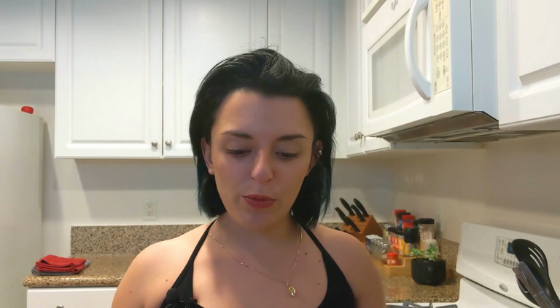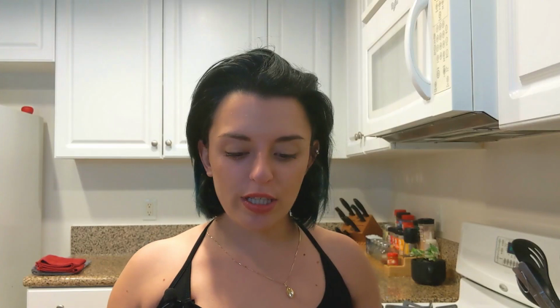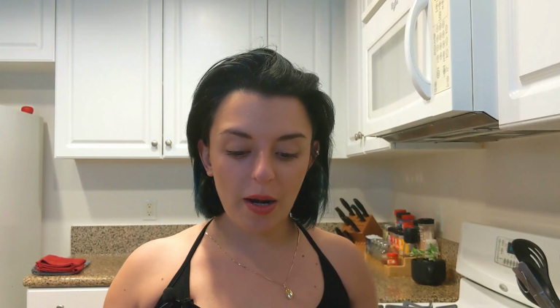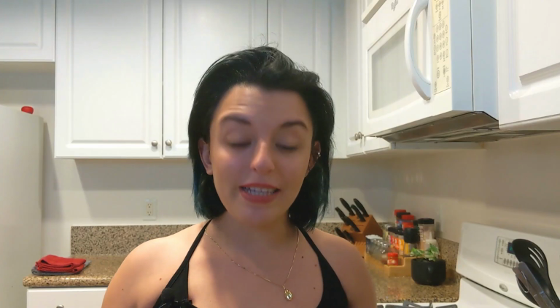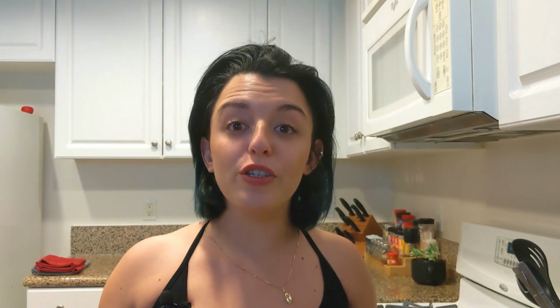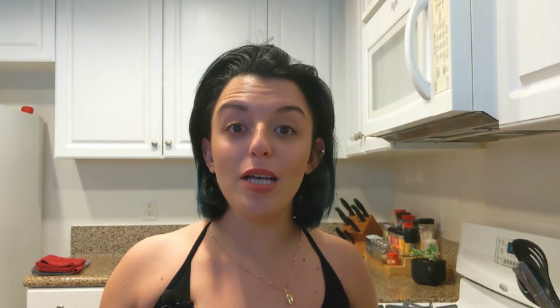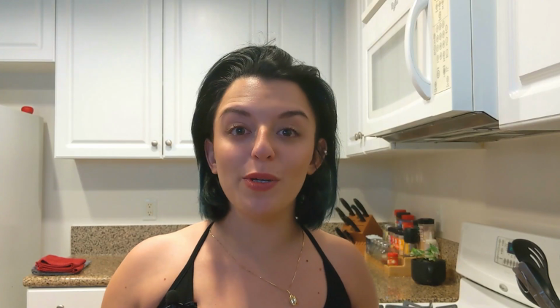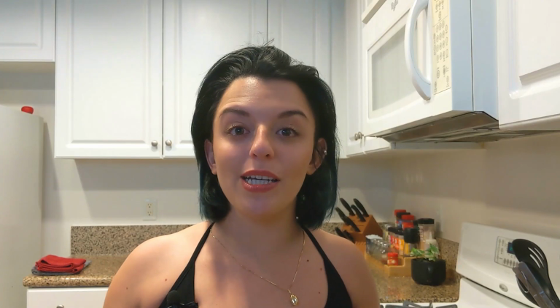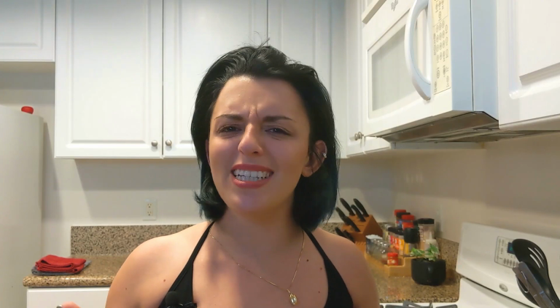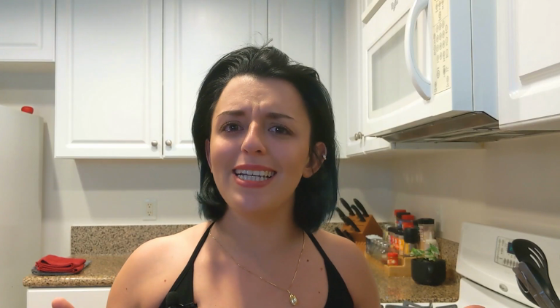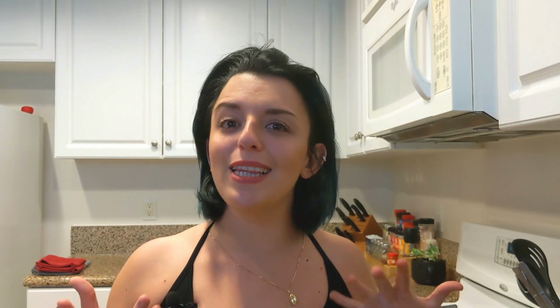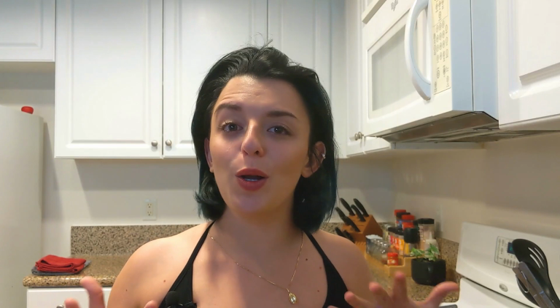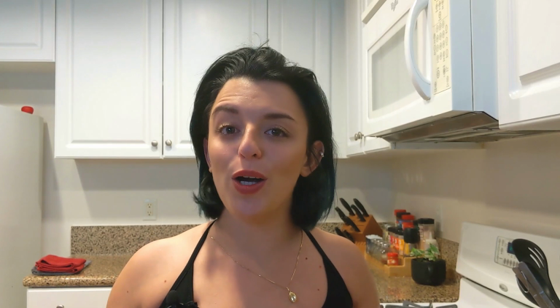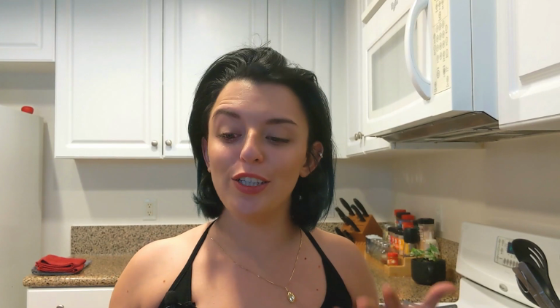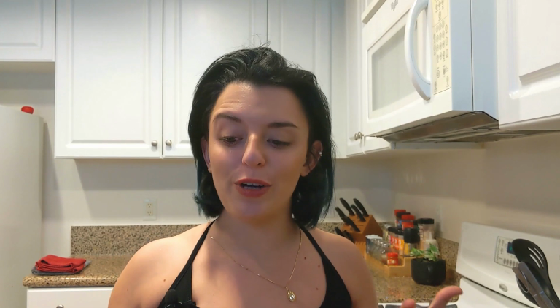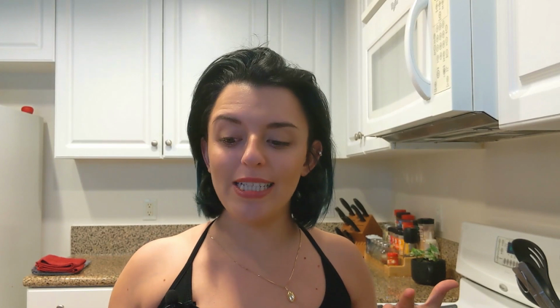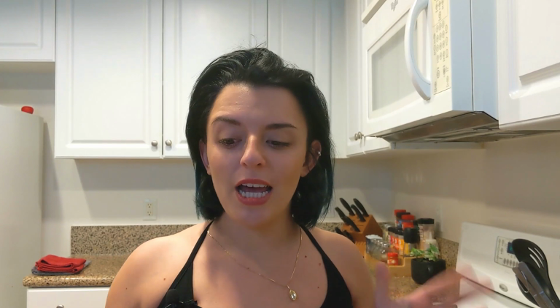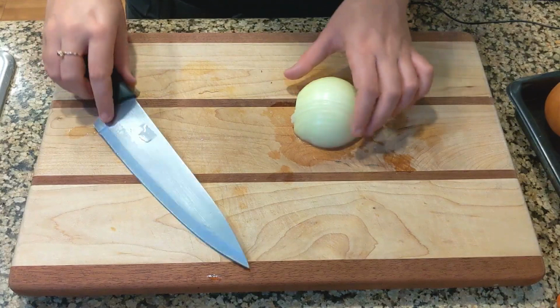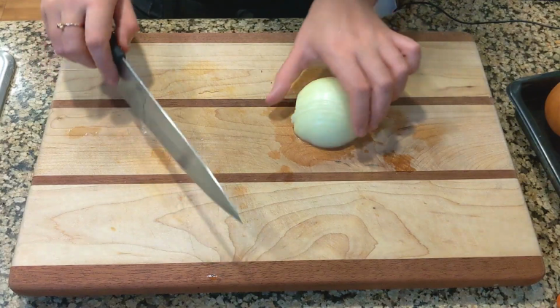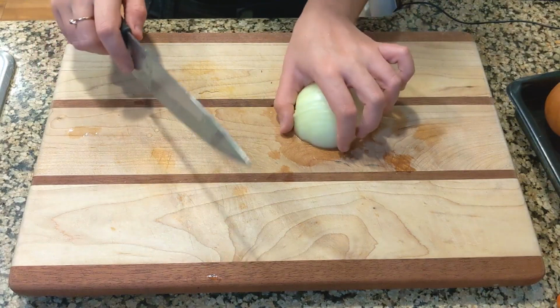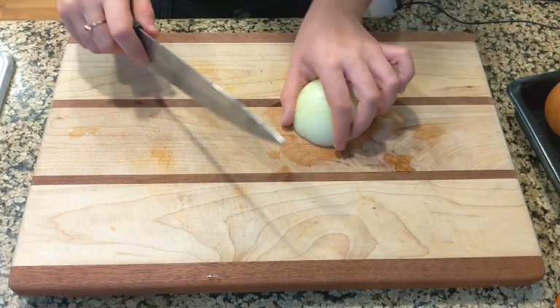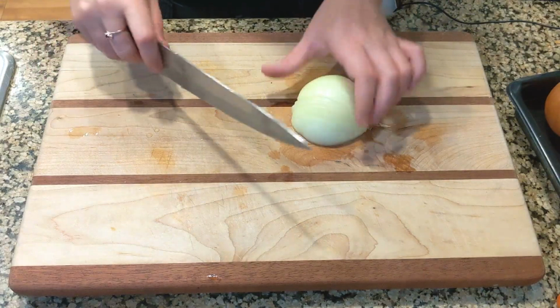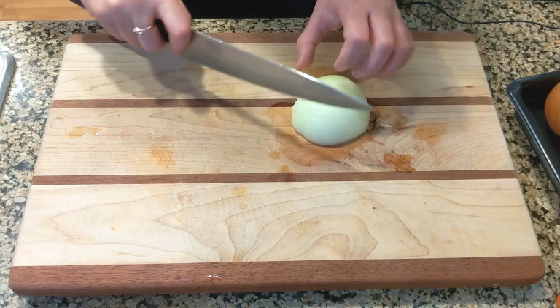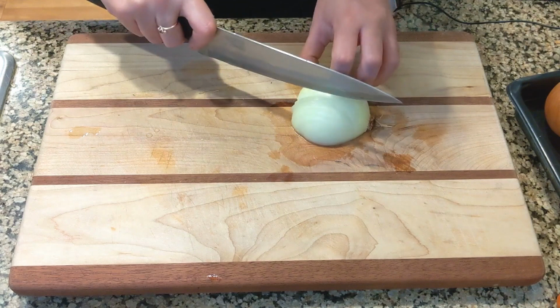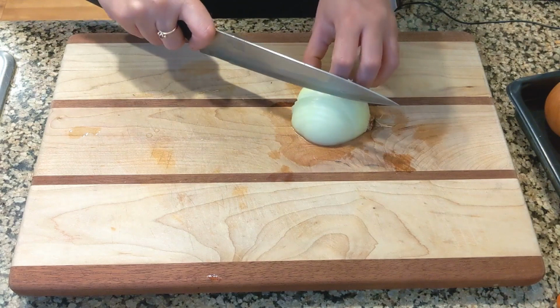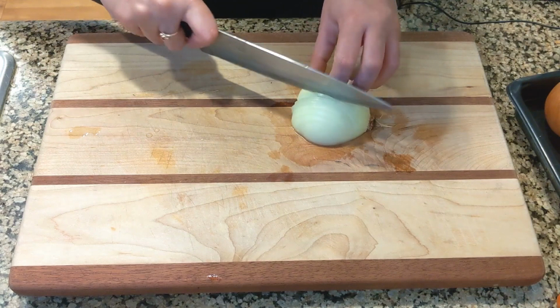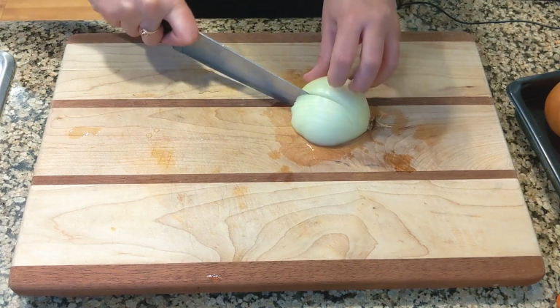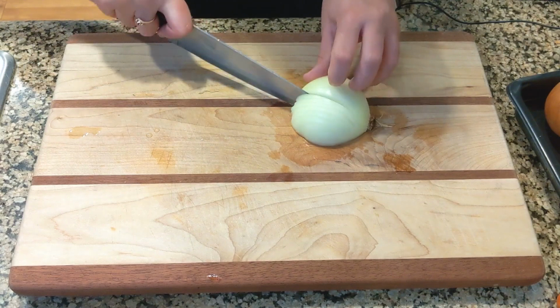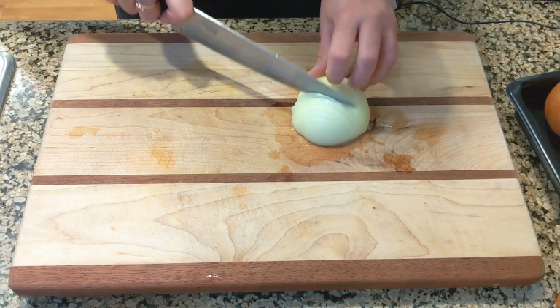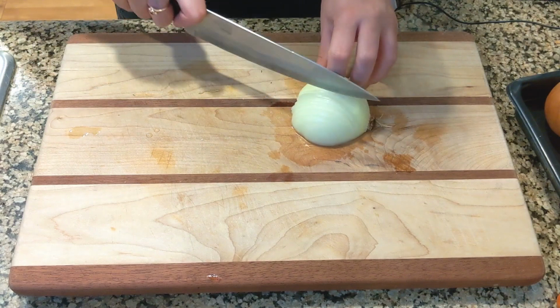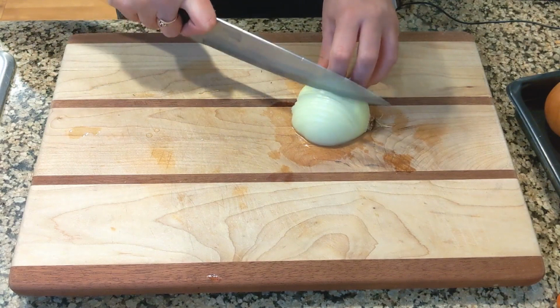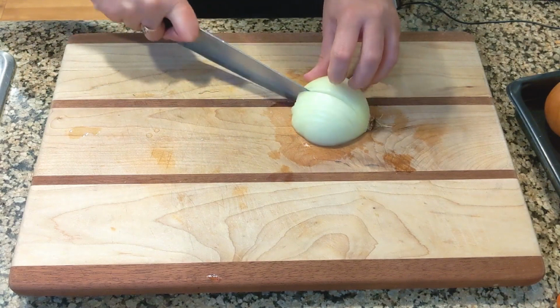We should start with the sauce because it takes a little longer than the rest. Let's start by cutting the onions and the carrots into small cubes.